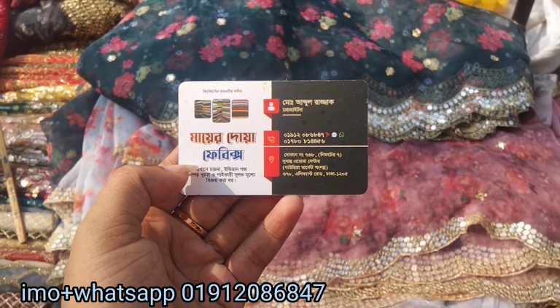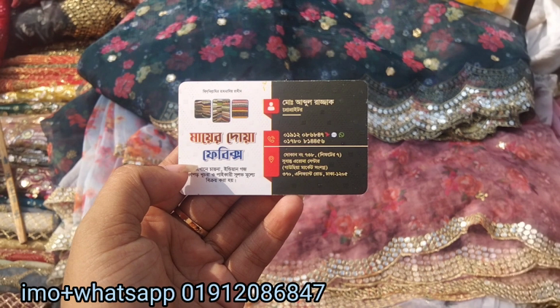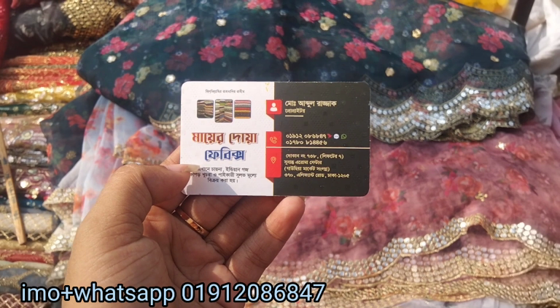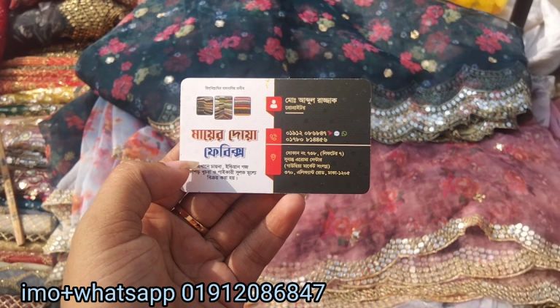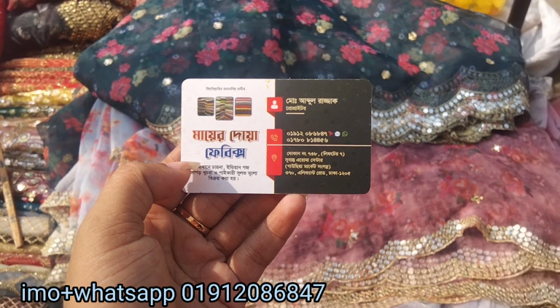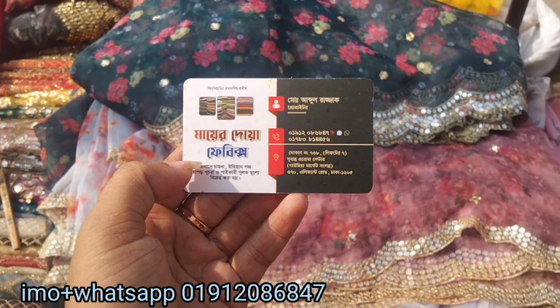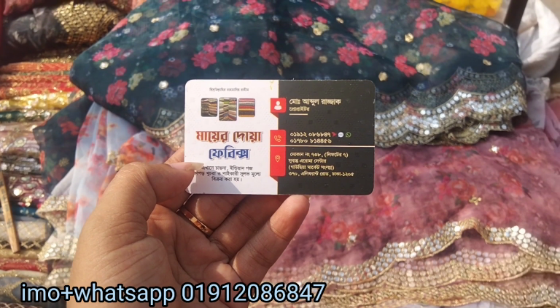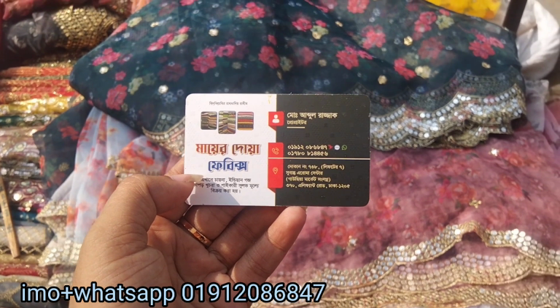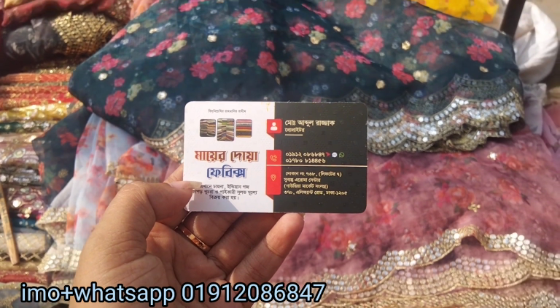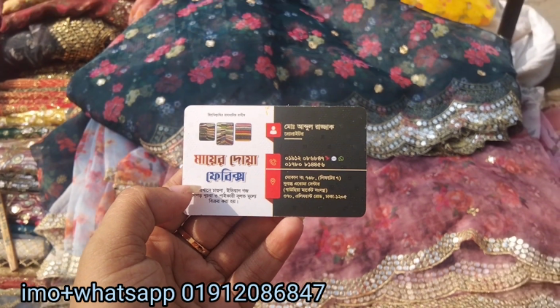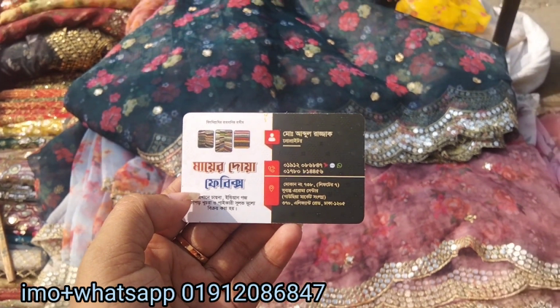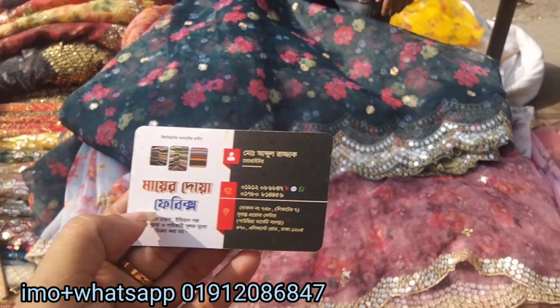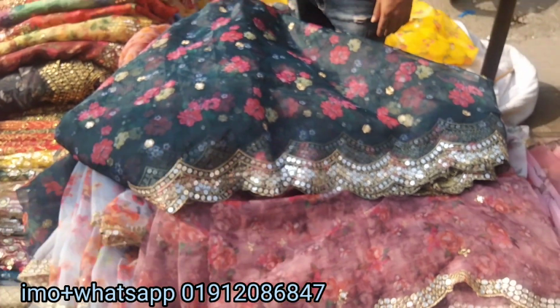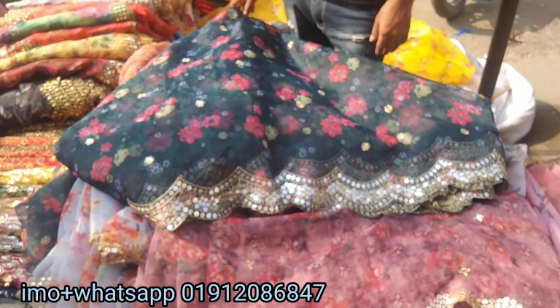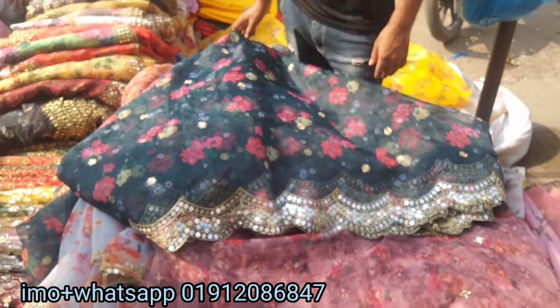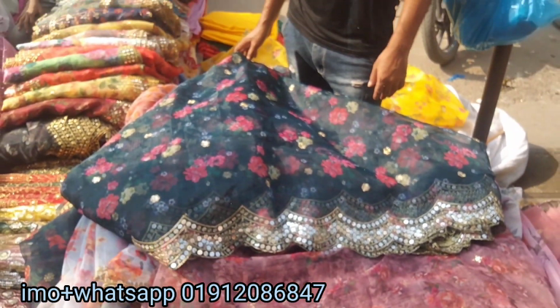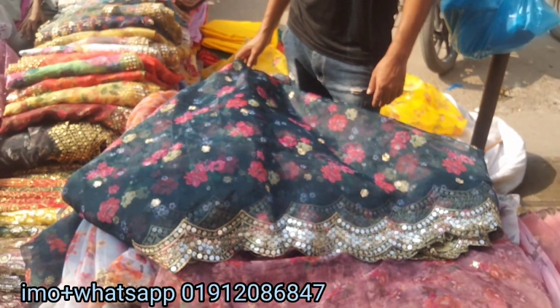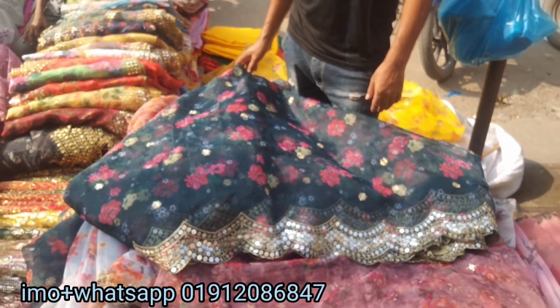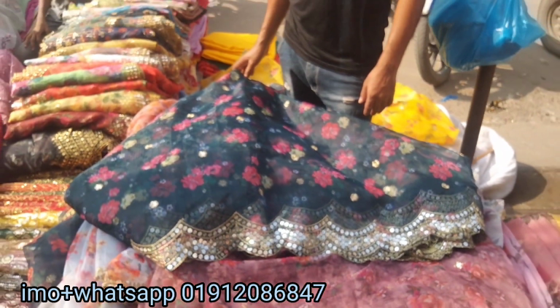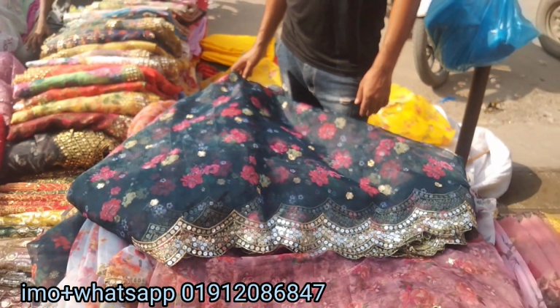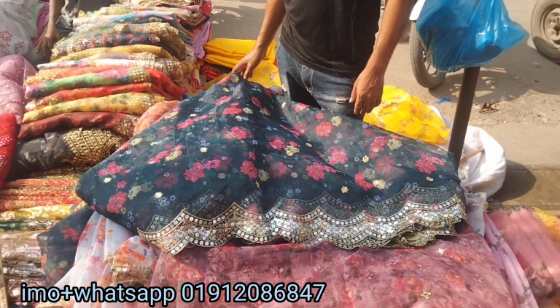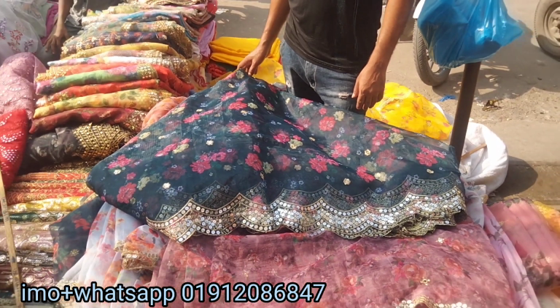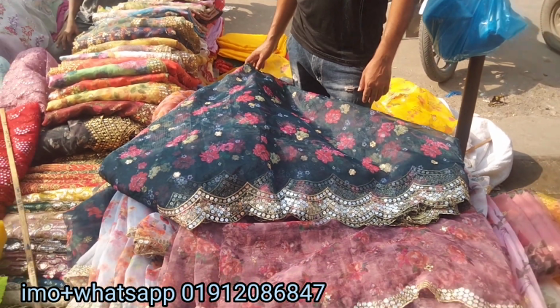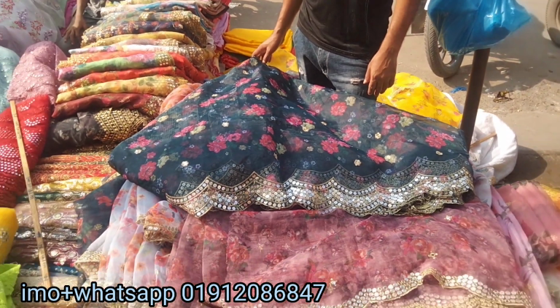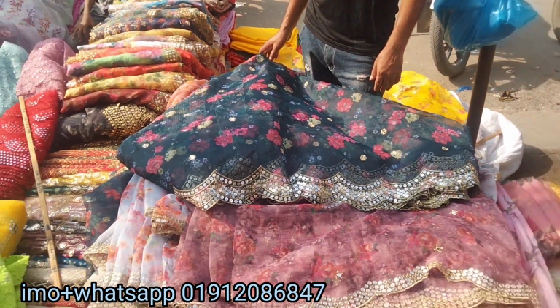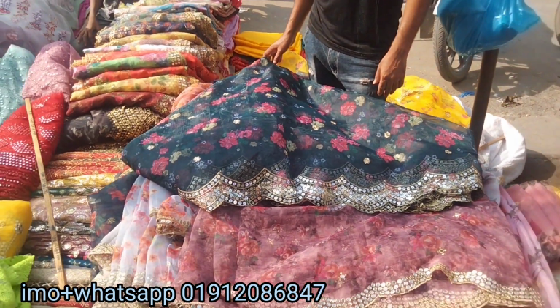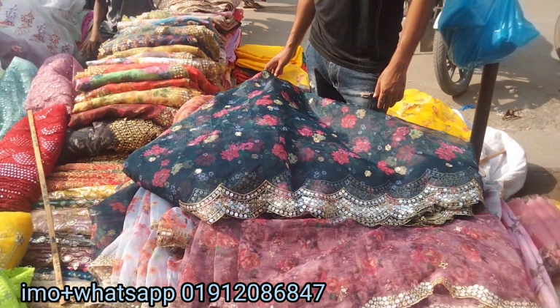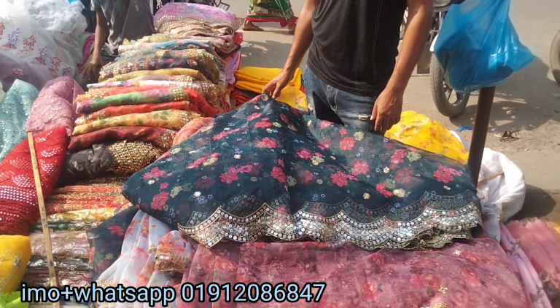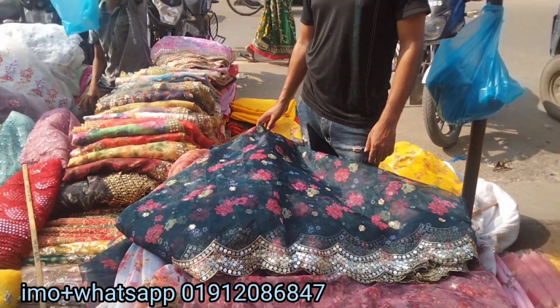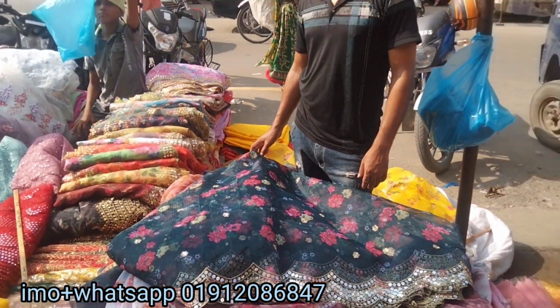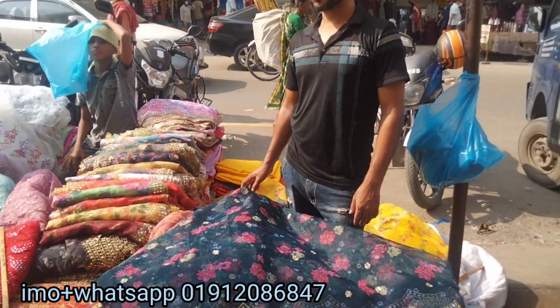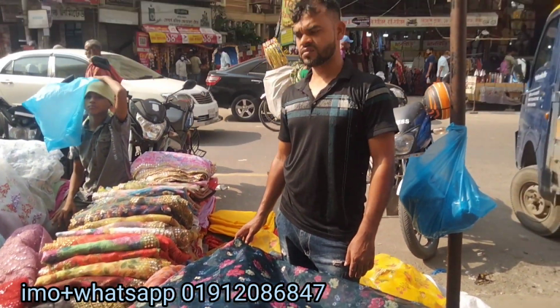Thank you so much, guys, for watching my video. By shopping in the Prochure Collection, I said, drew the order for the event.